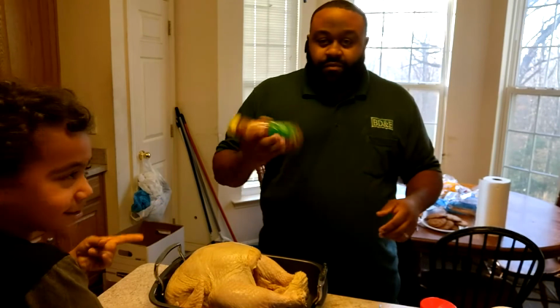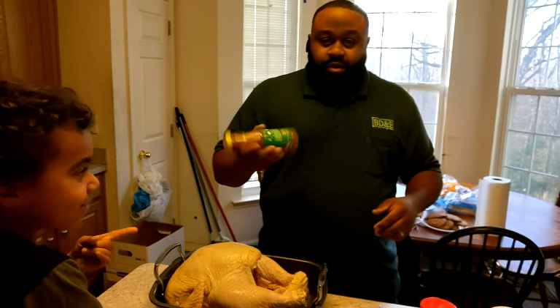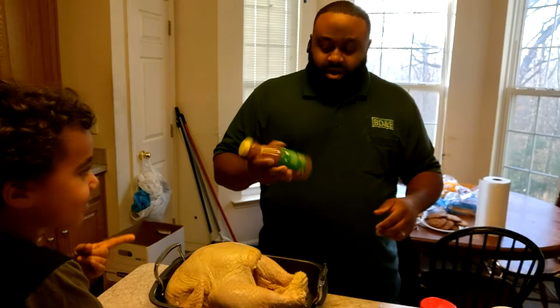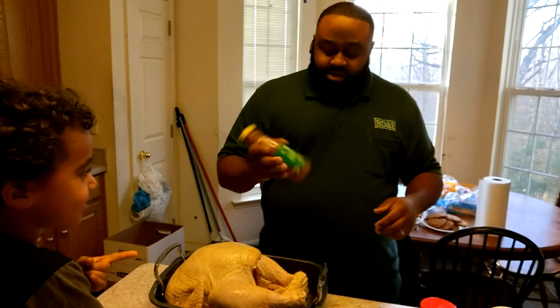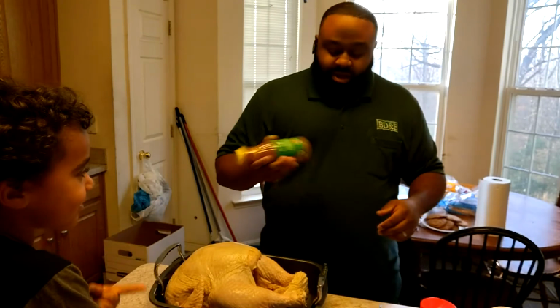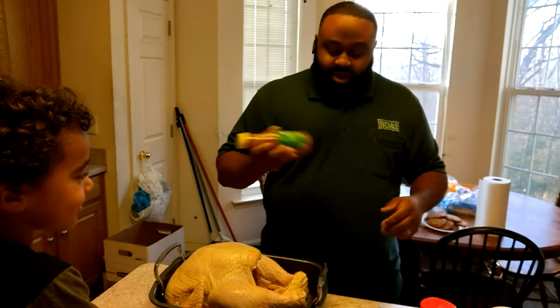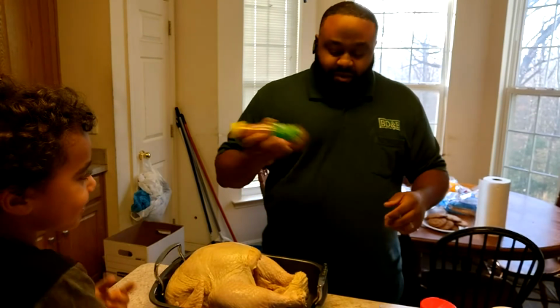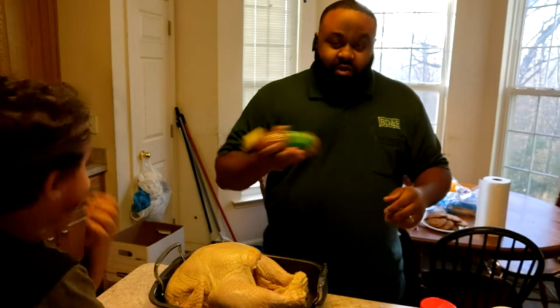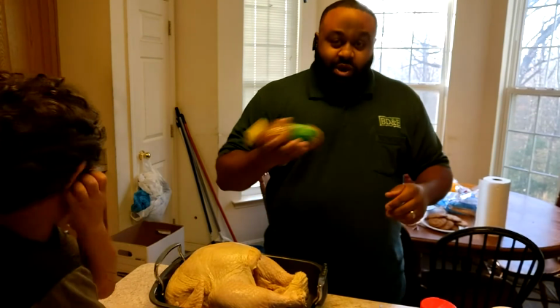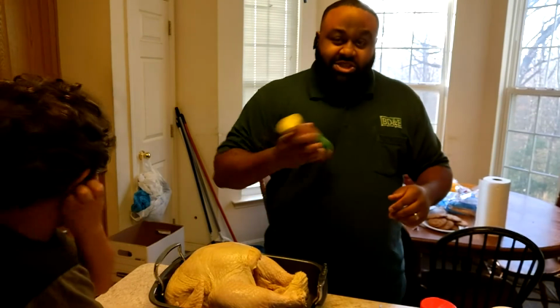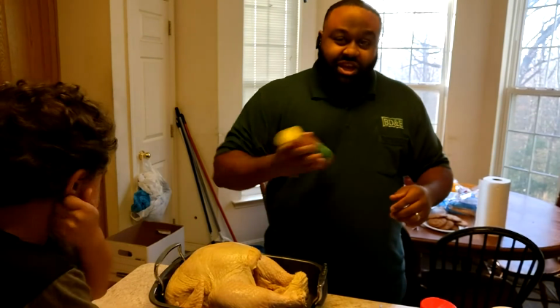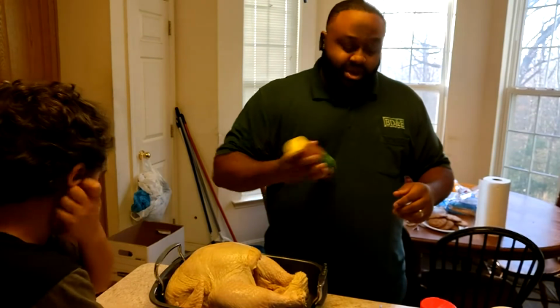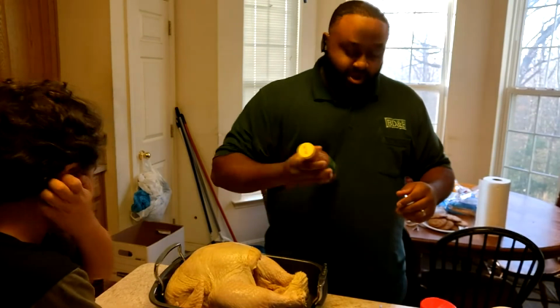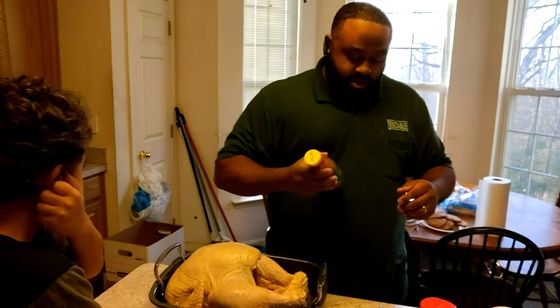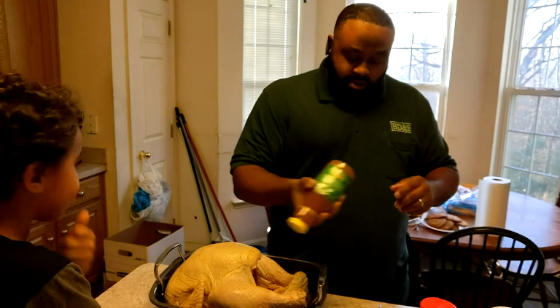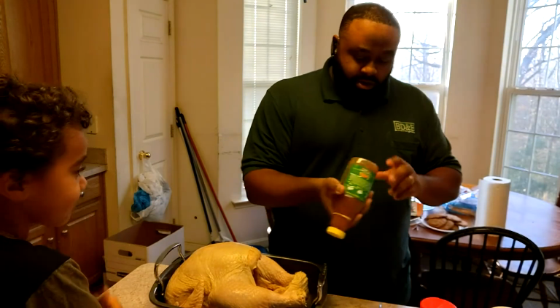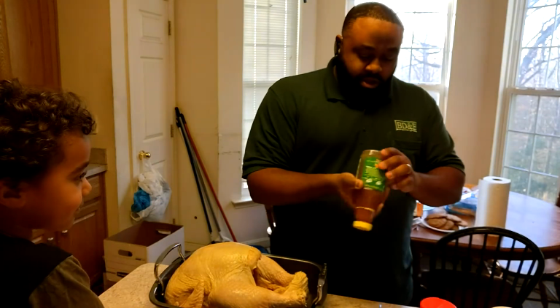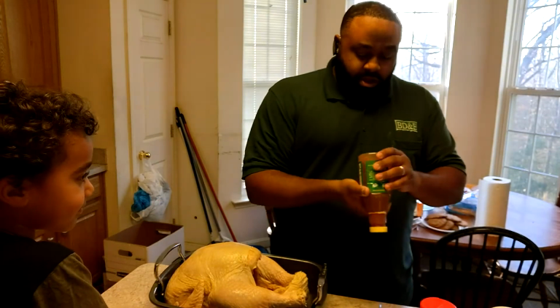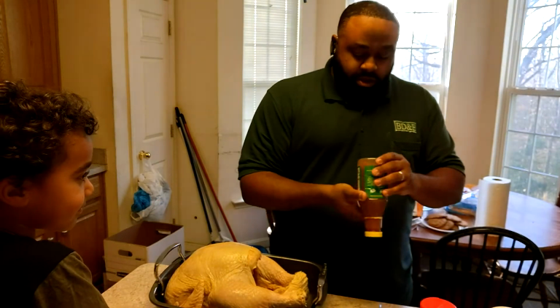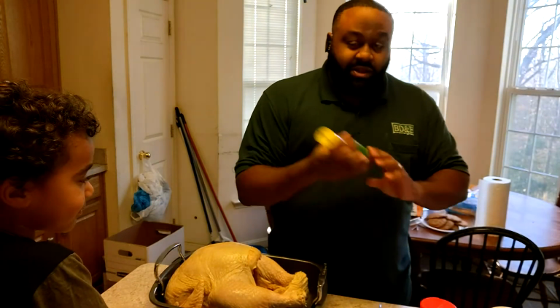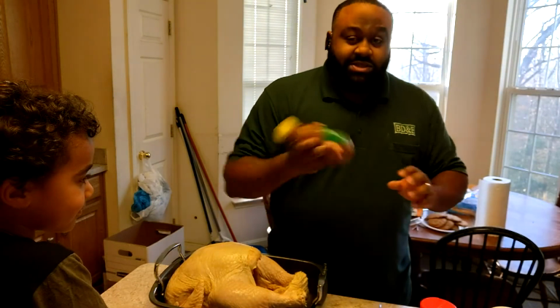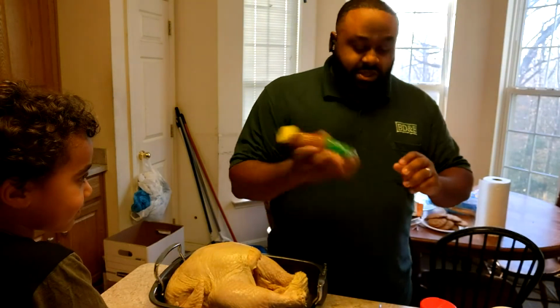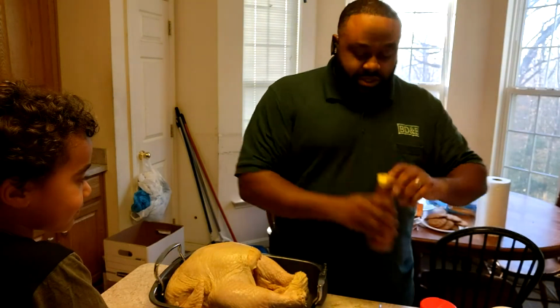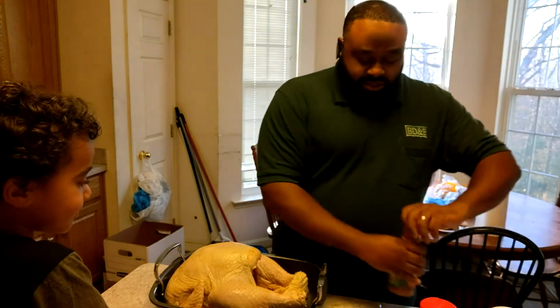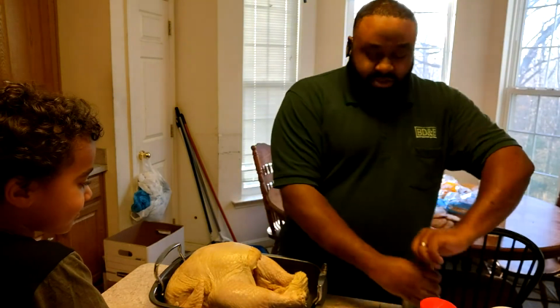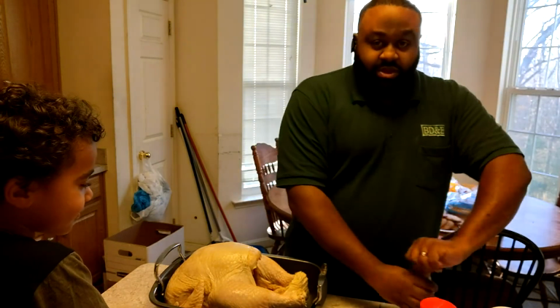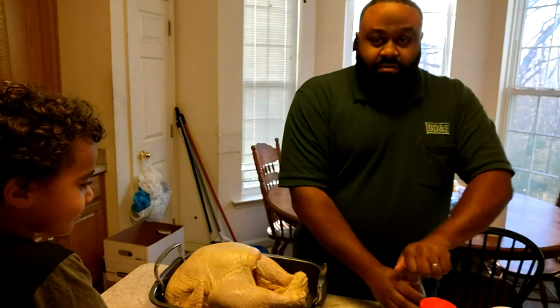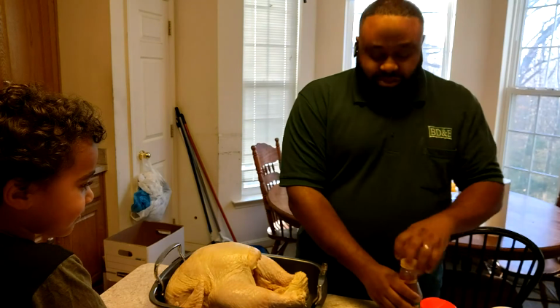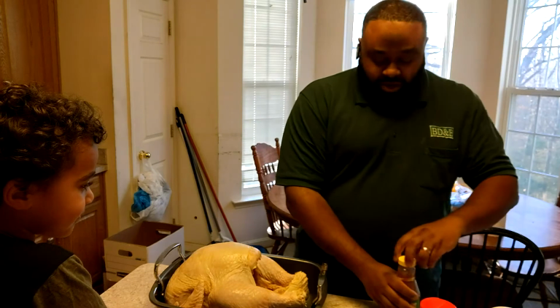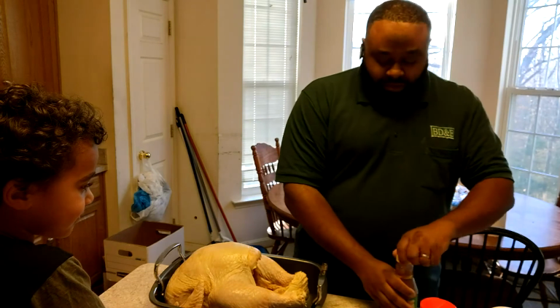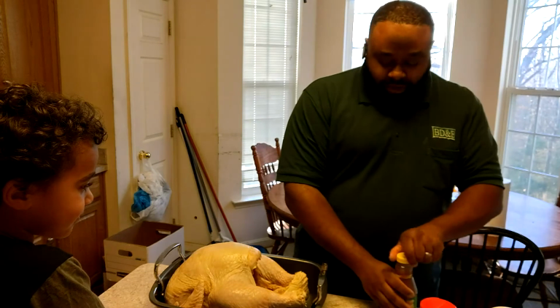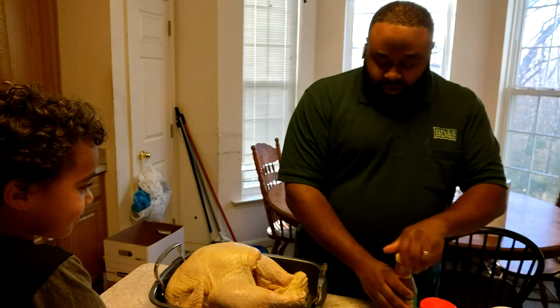Let's go ahead and give it a quick shake here to get all the seasonings mixed up in the bottle.